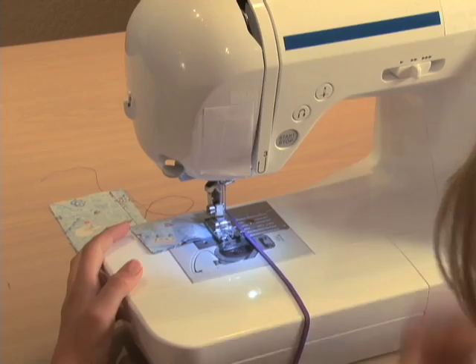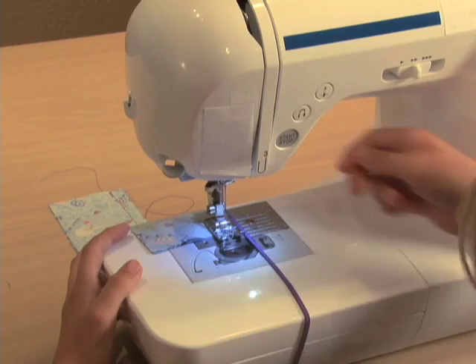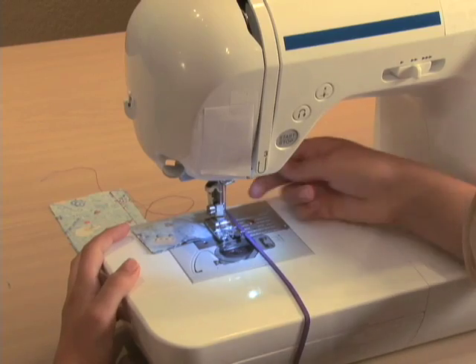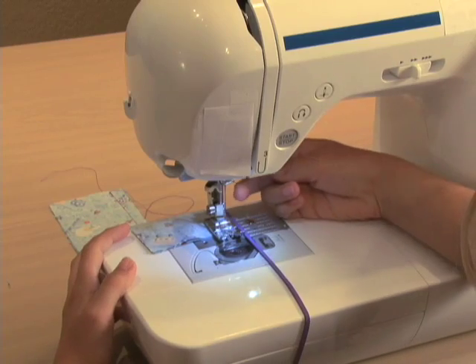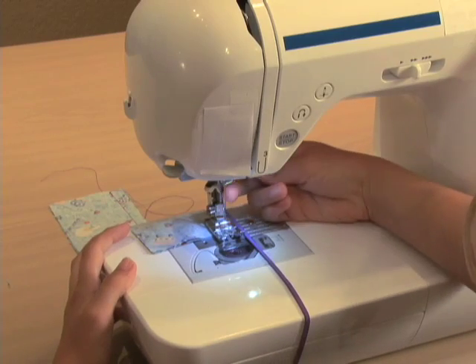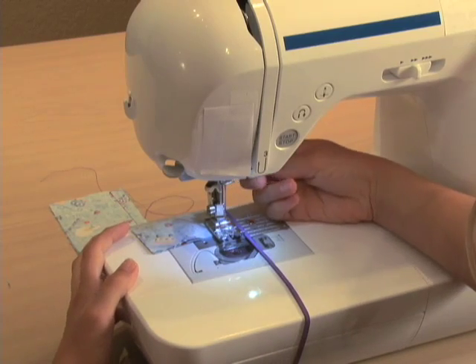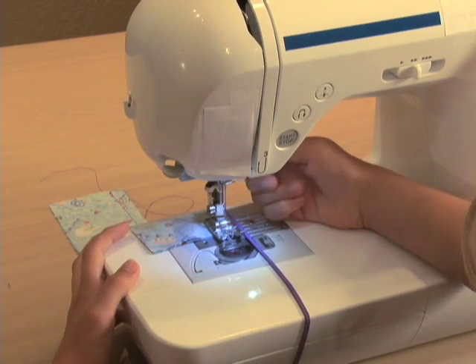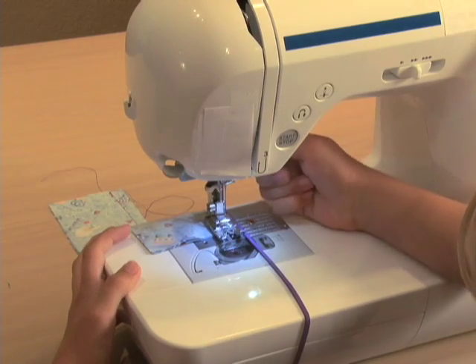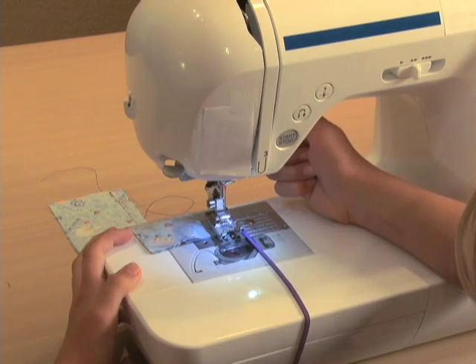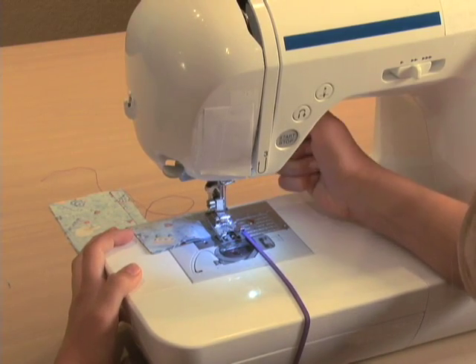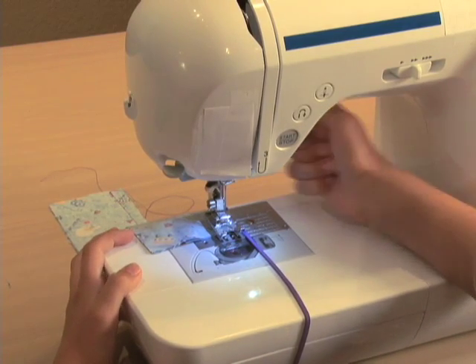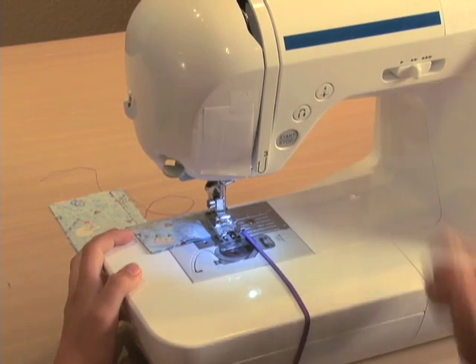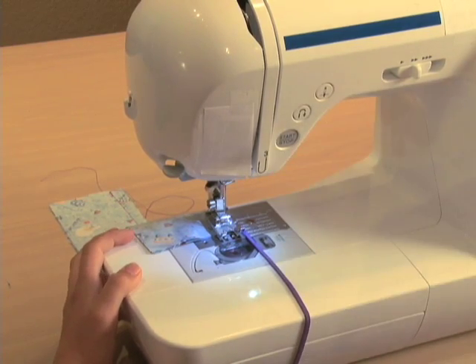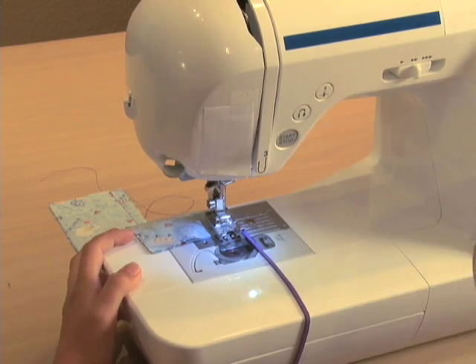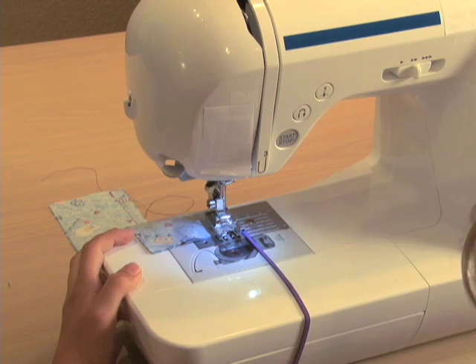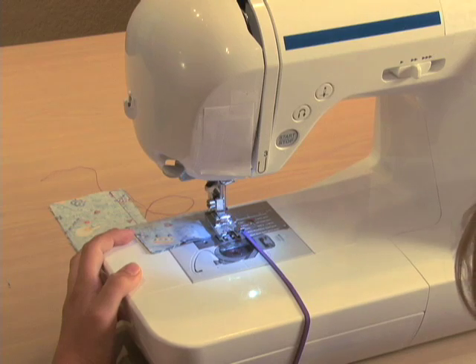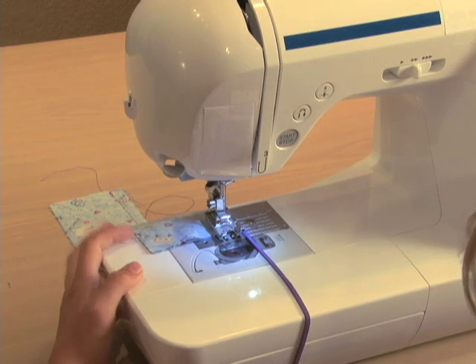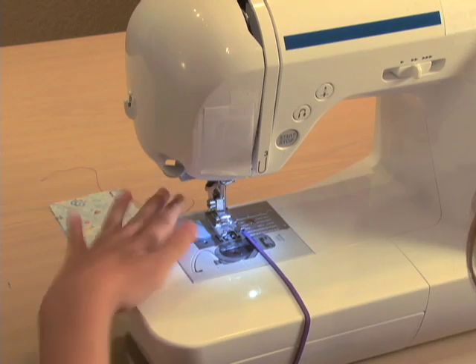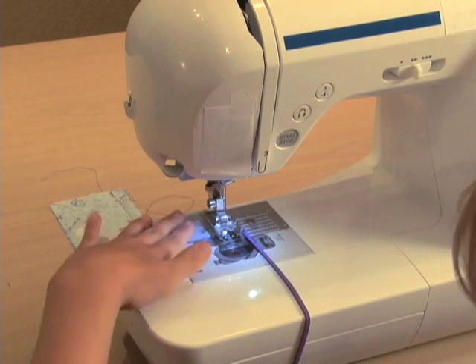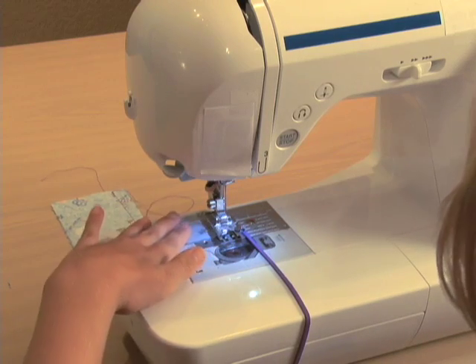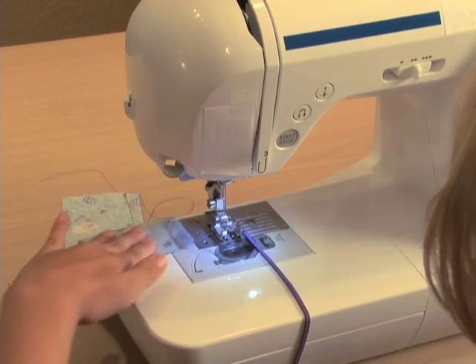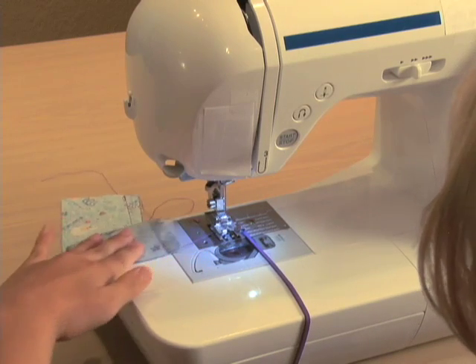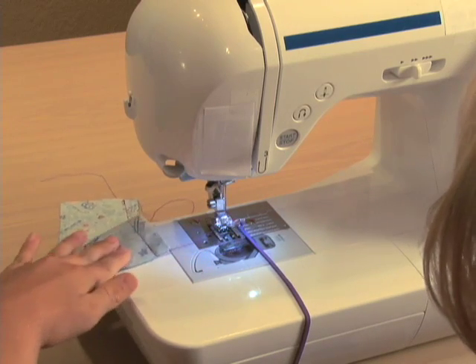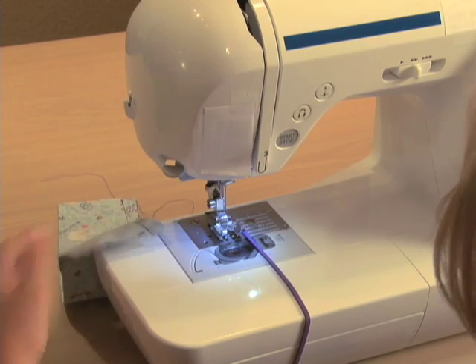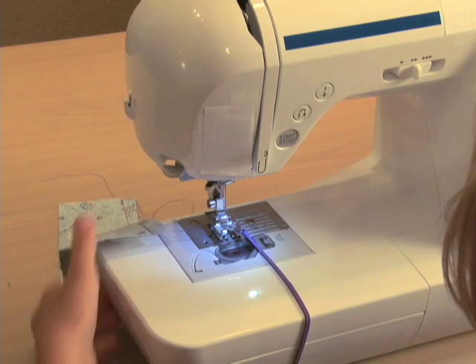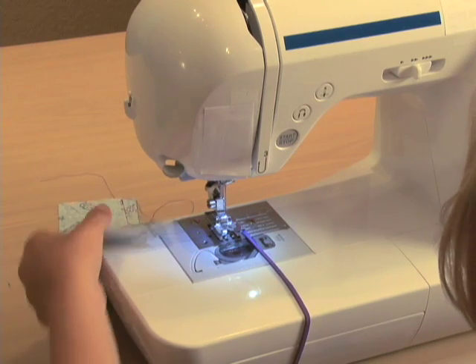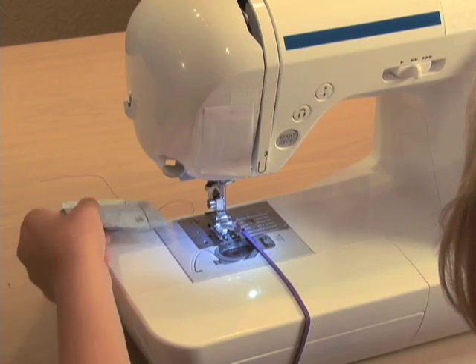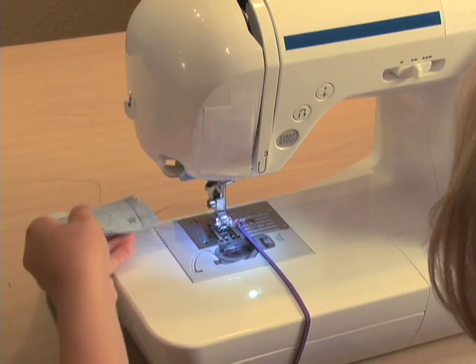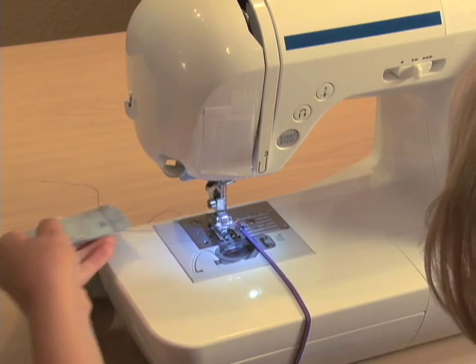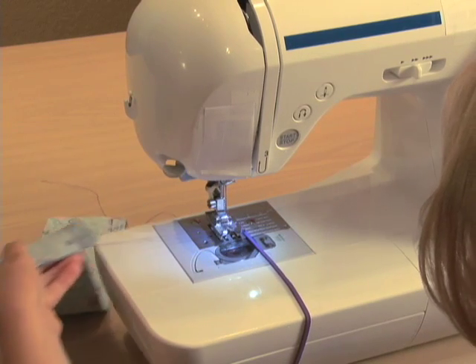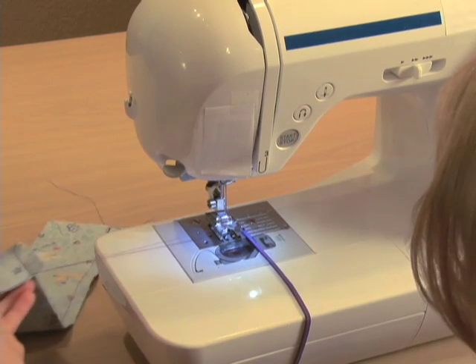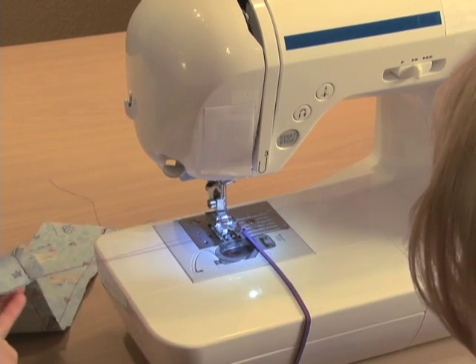Lift up the presser foot. She's going to pull her fabric out, and she'll have four thread tails to cut.